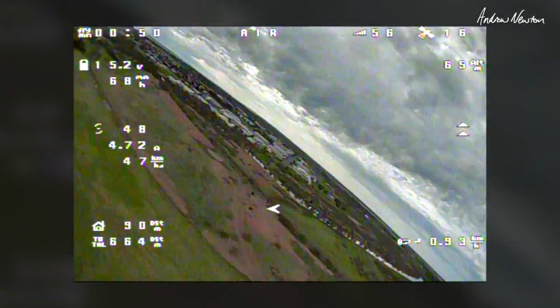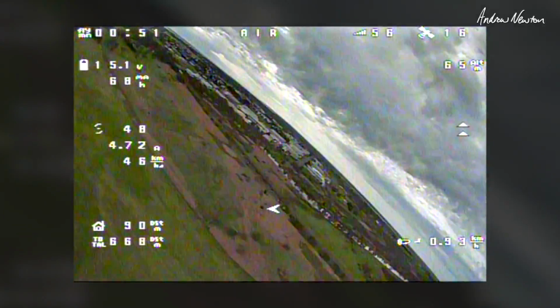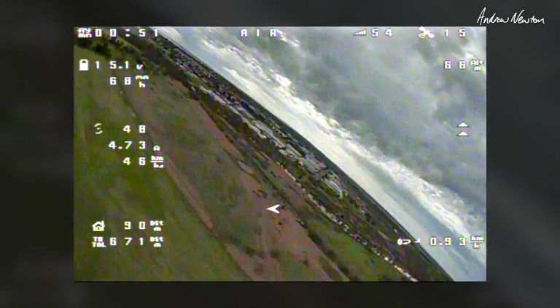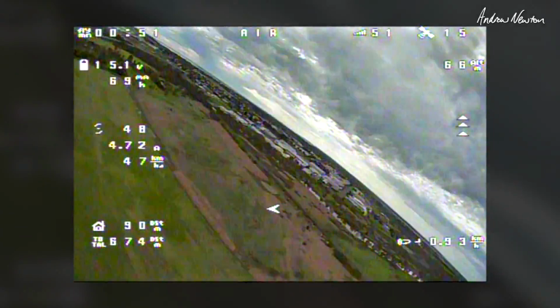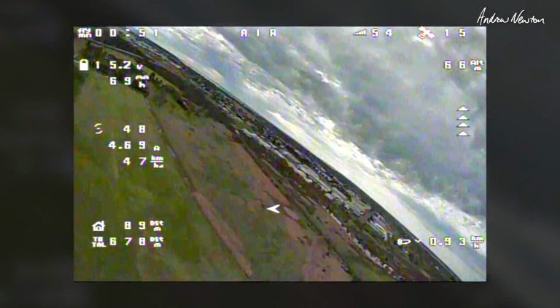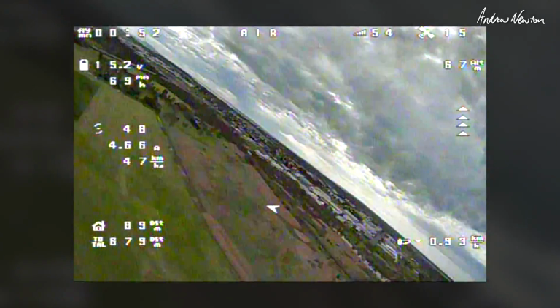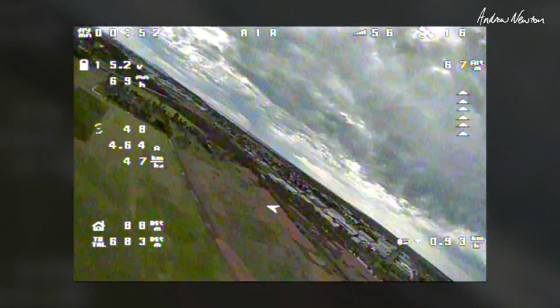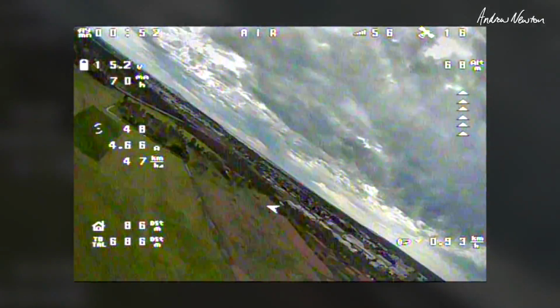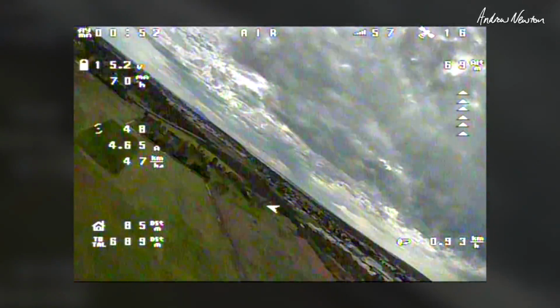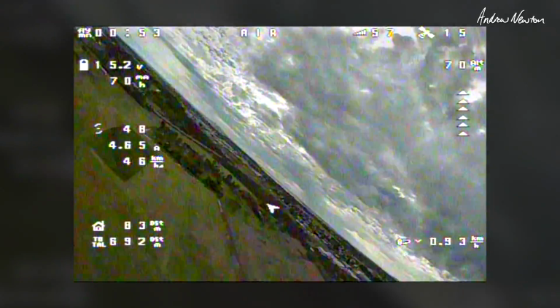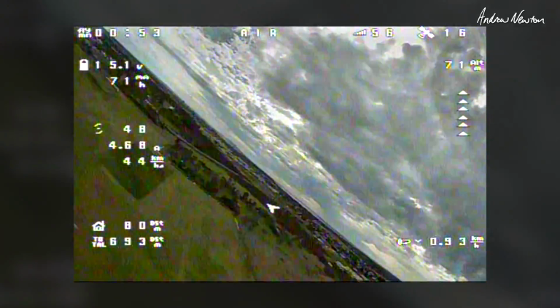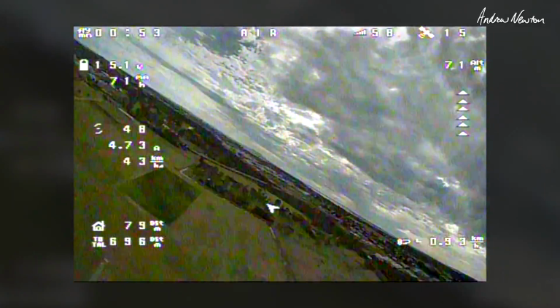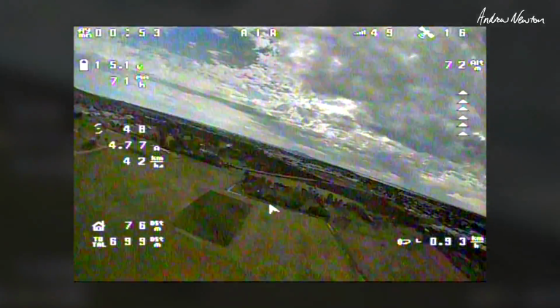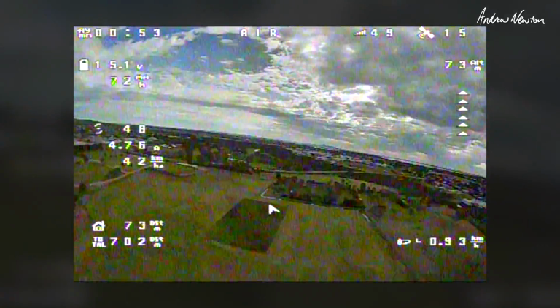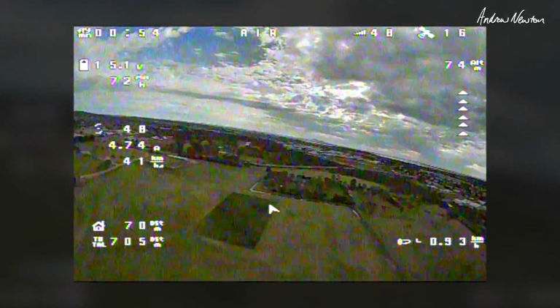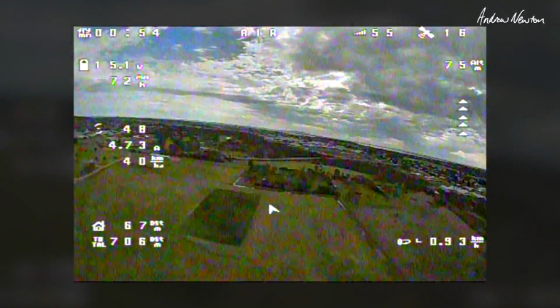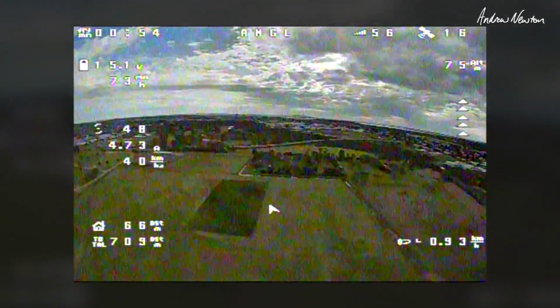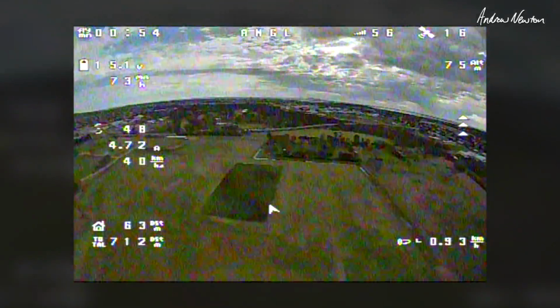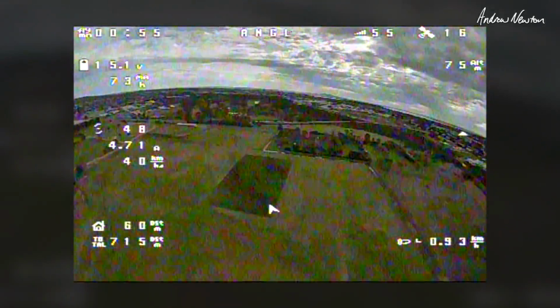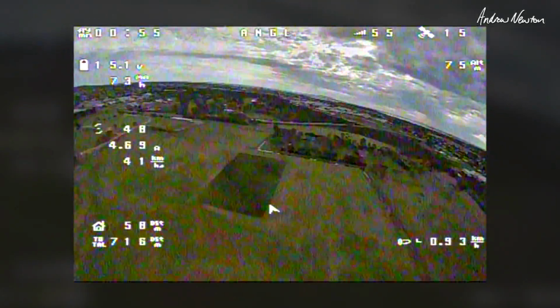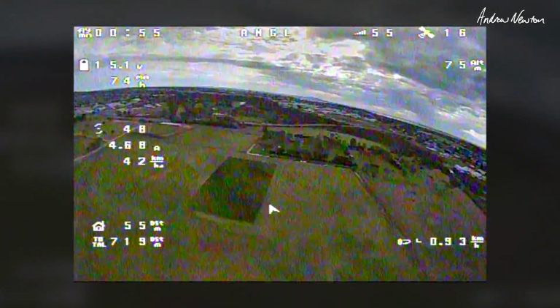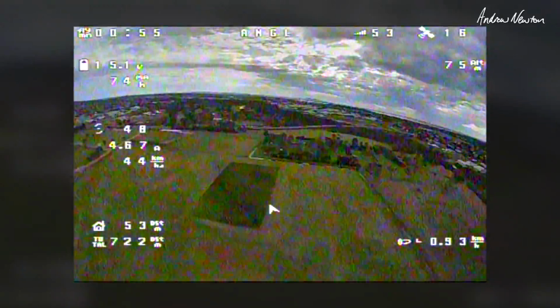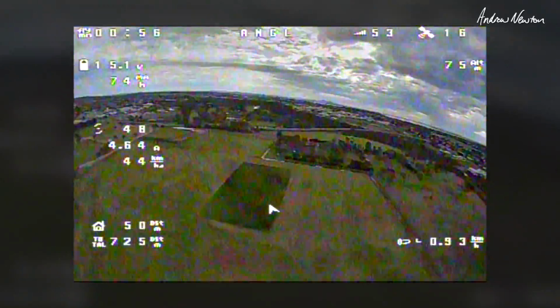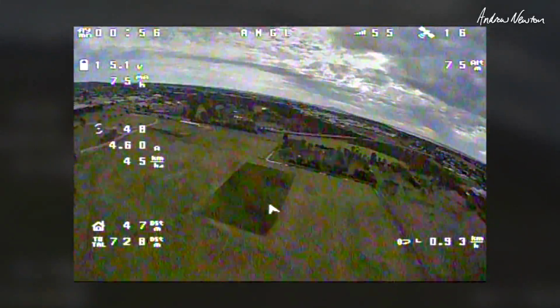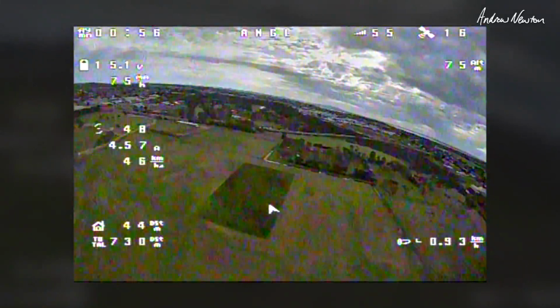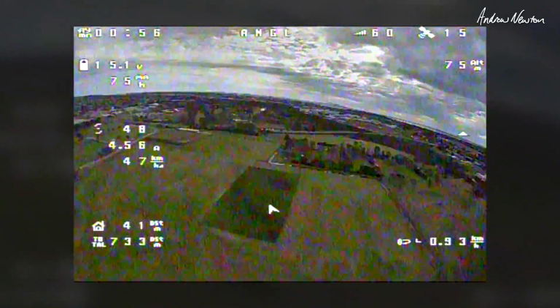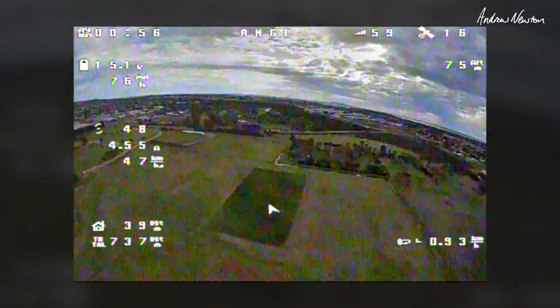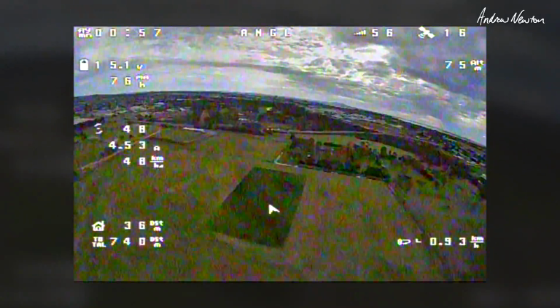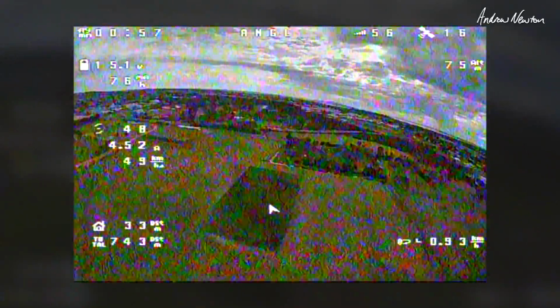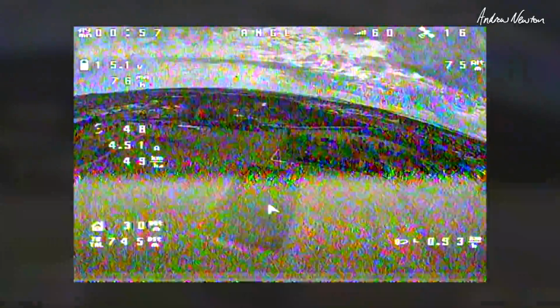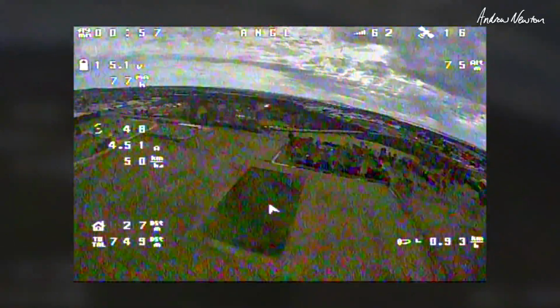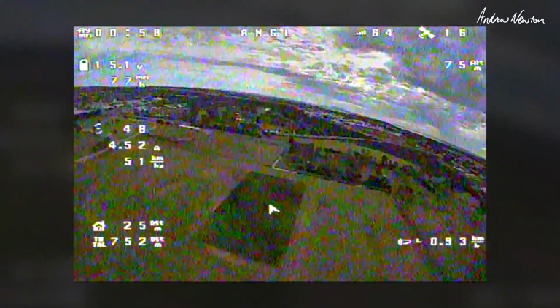So let's try an angle mode just for the hell of it. And it's flying pretty level. That's good.